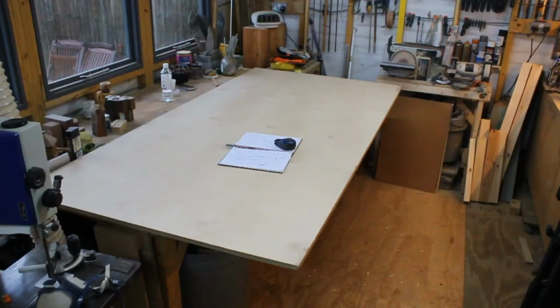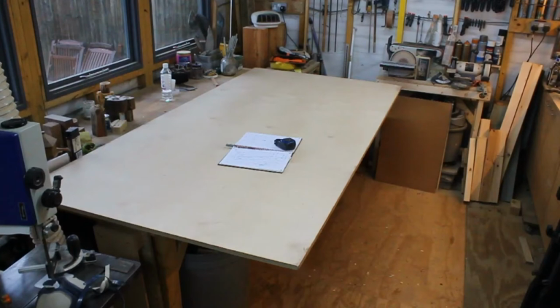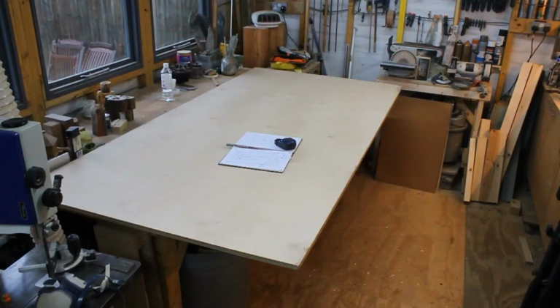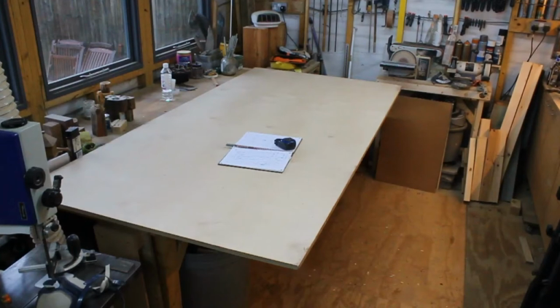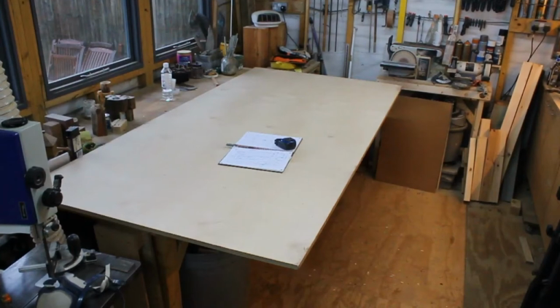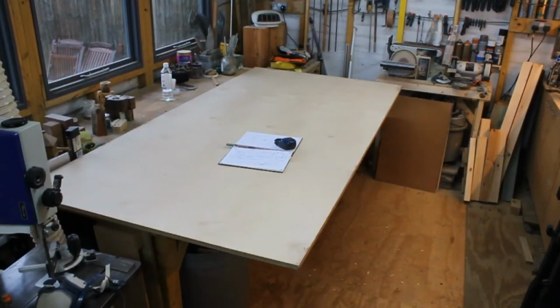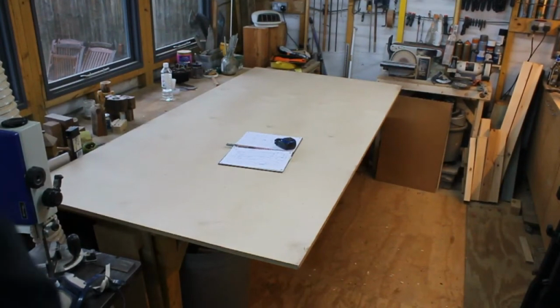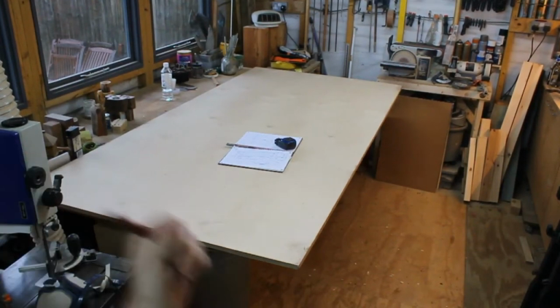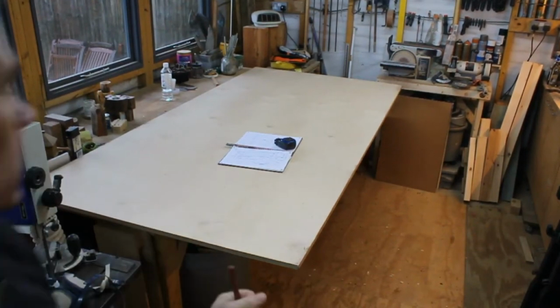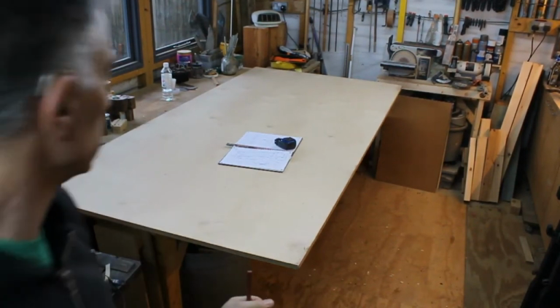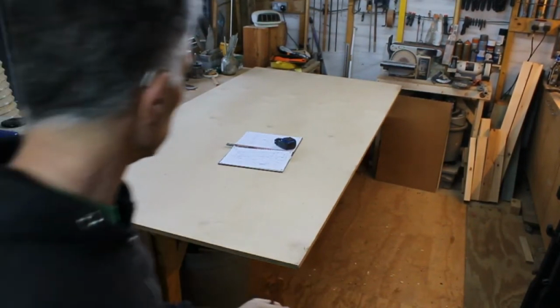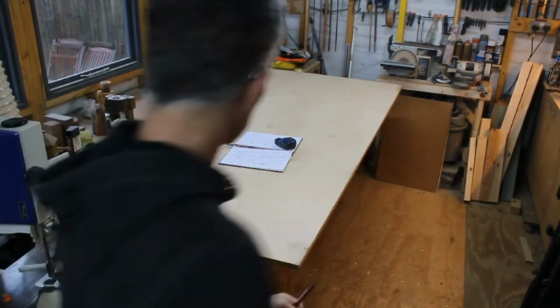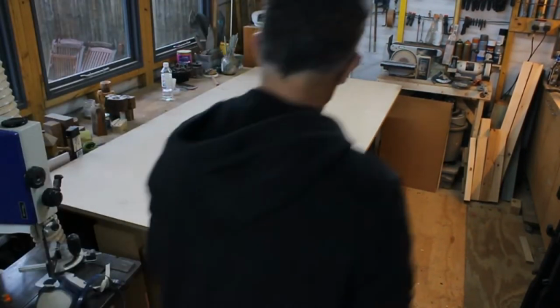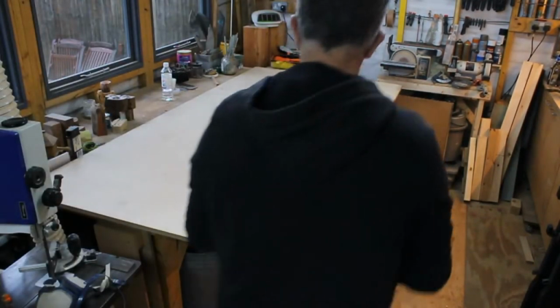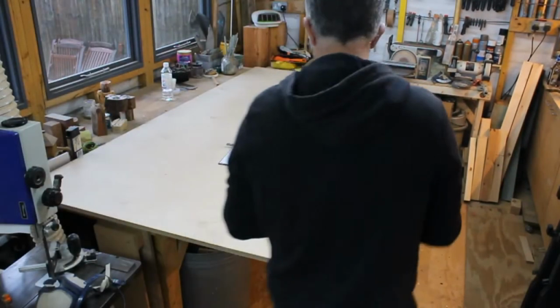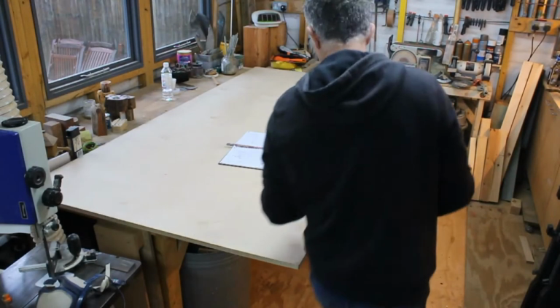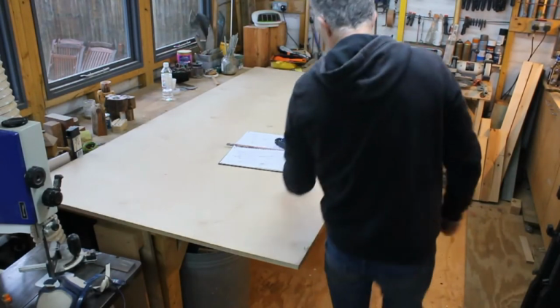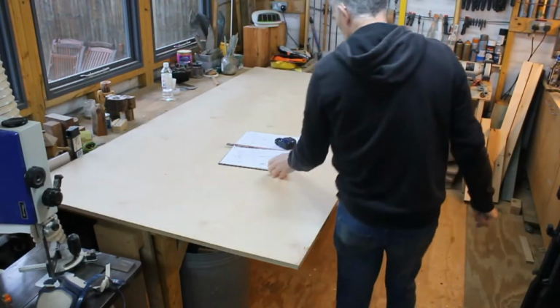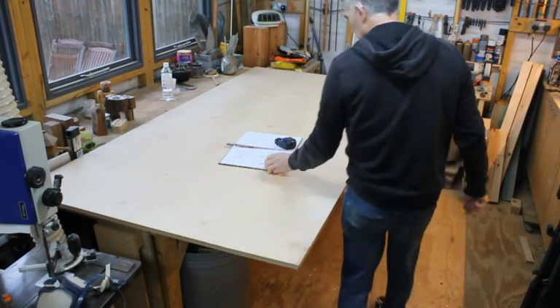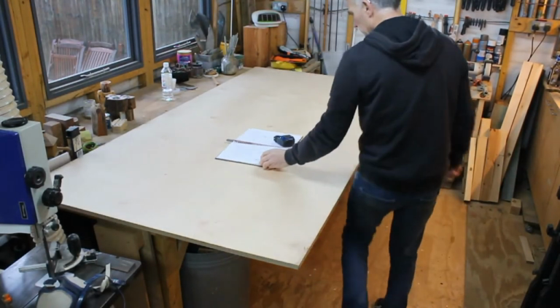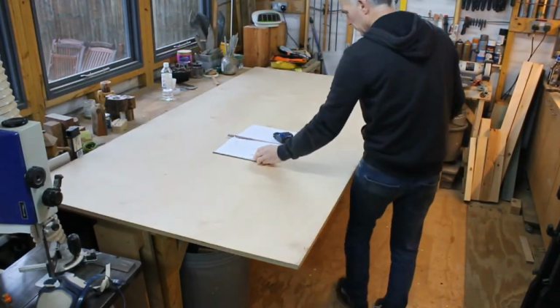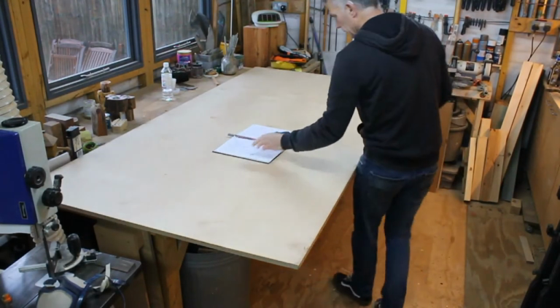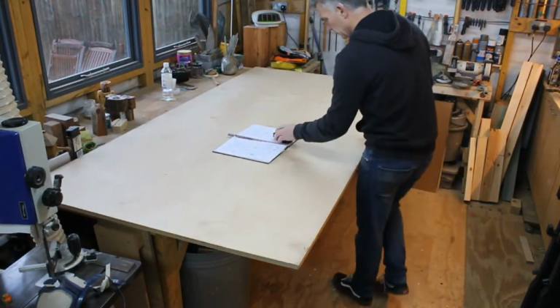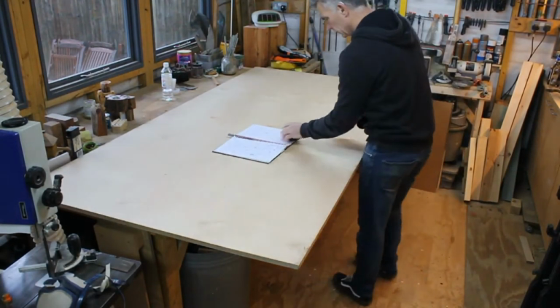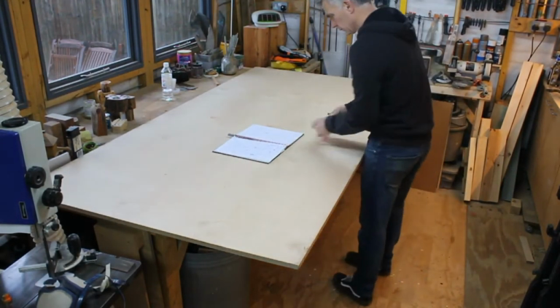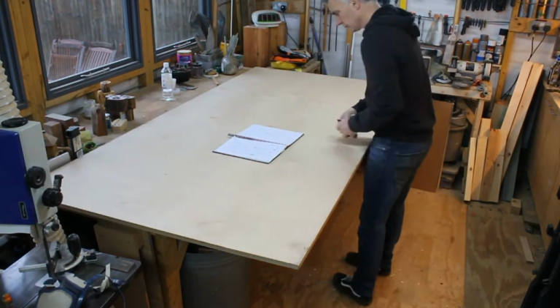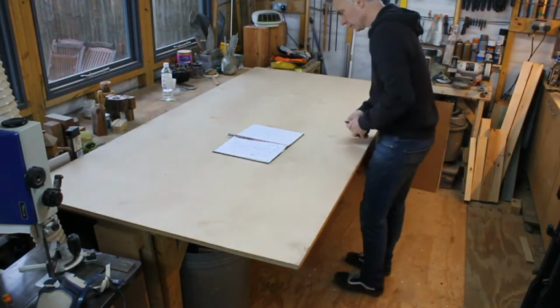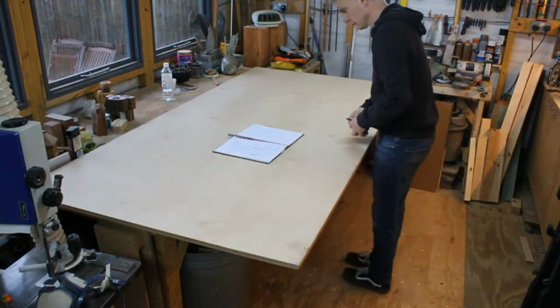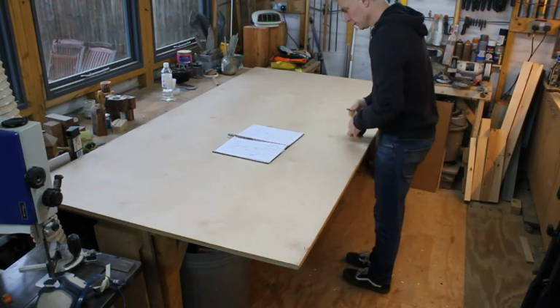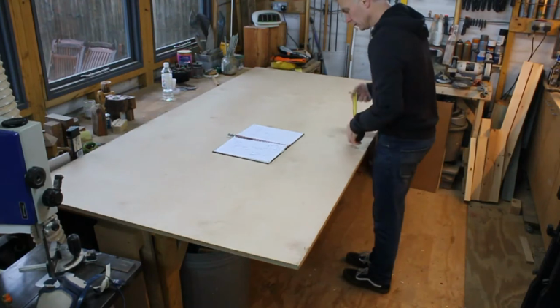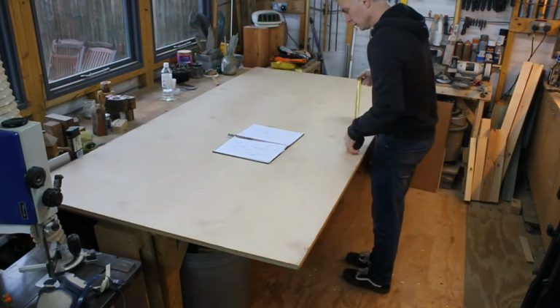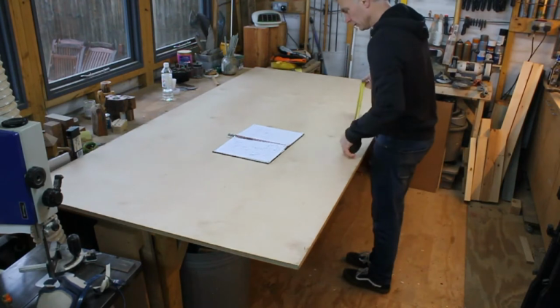Hi, welcome back to the workshop. This time I made some modular coat hooks and storage for my utility room.